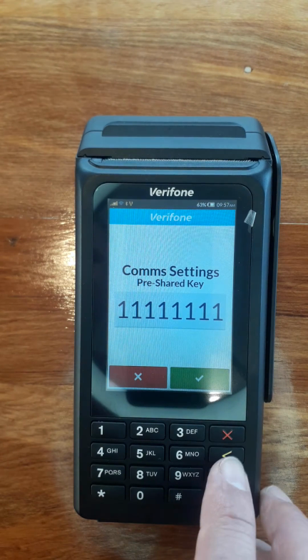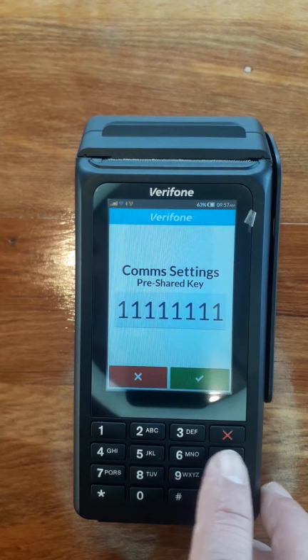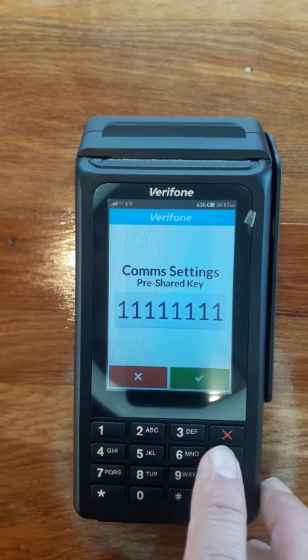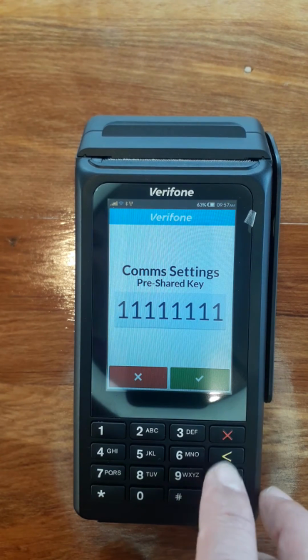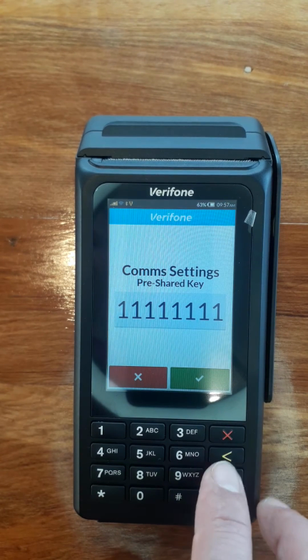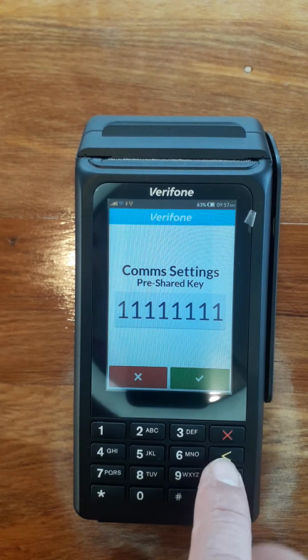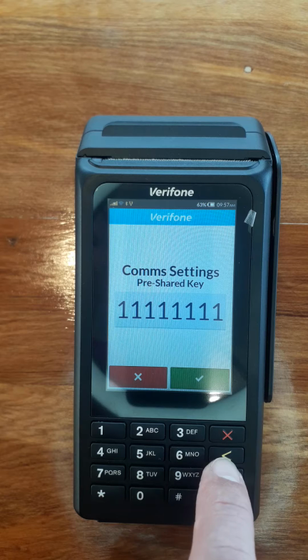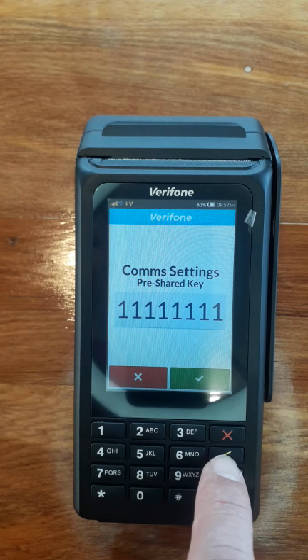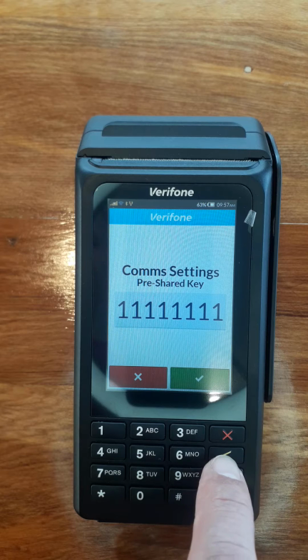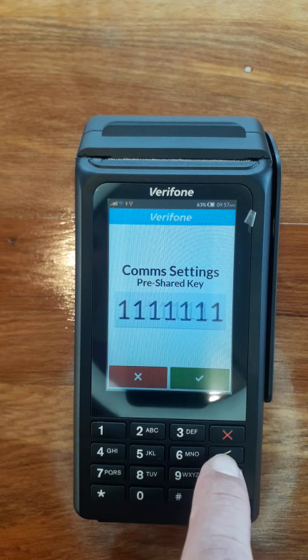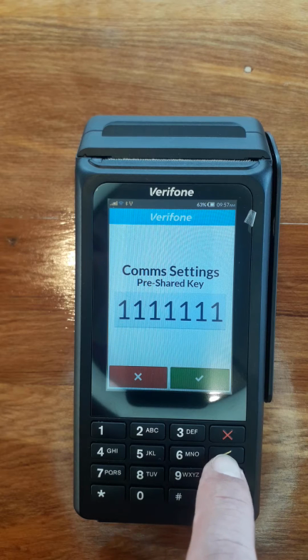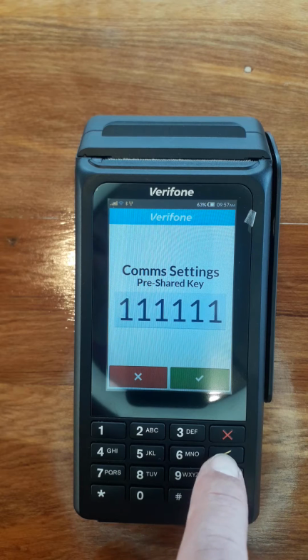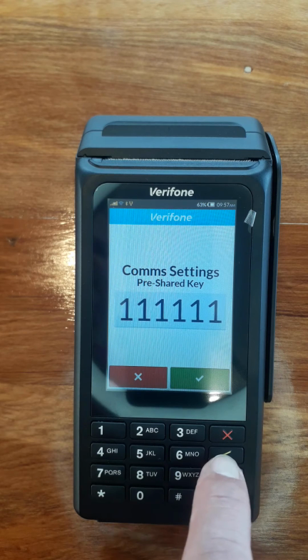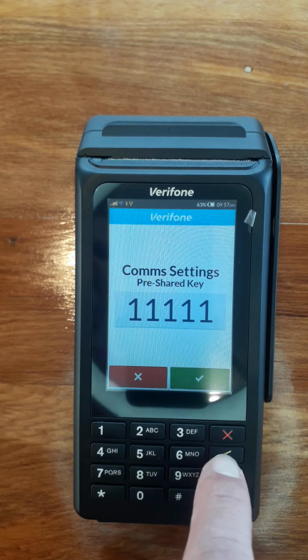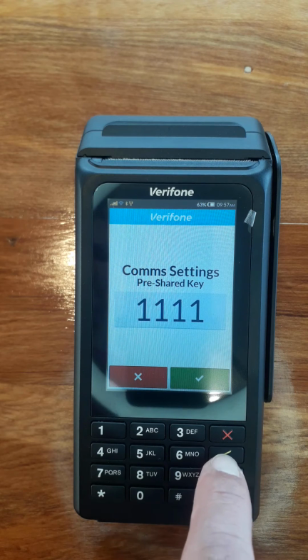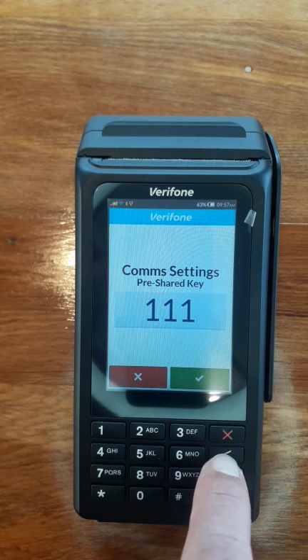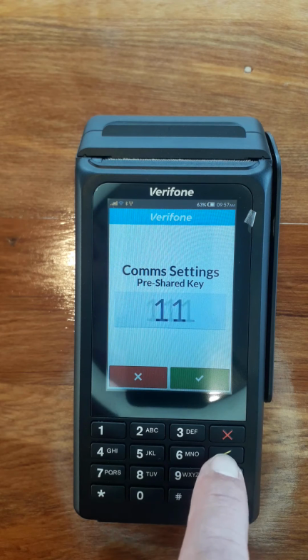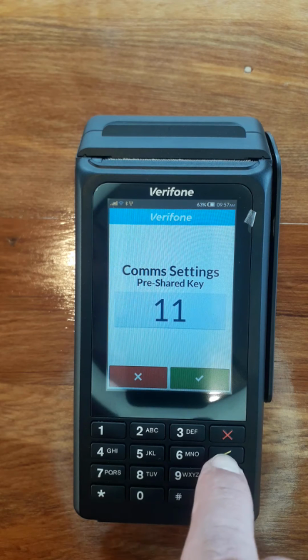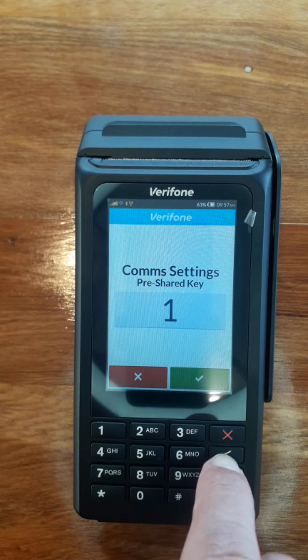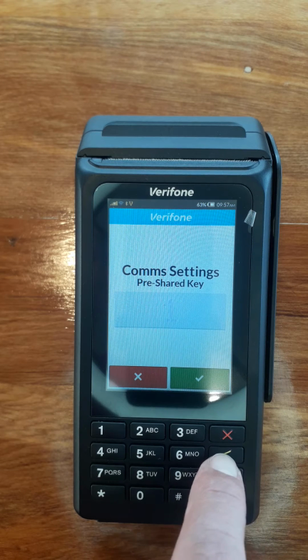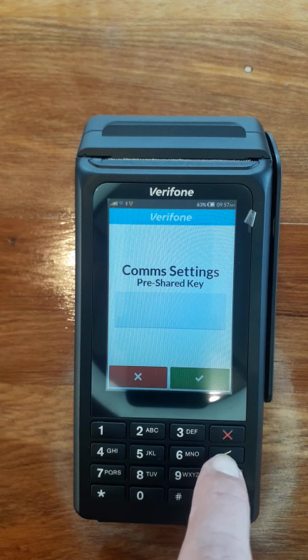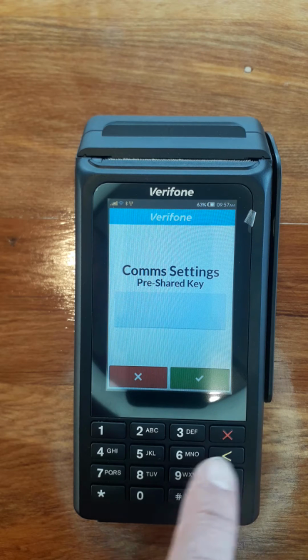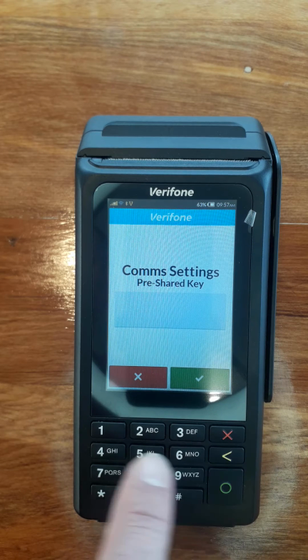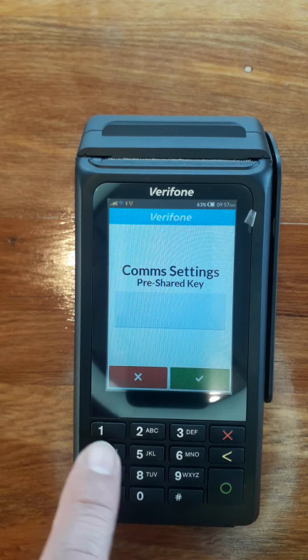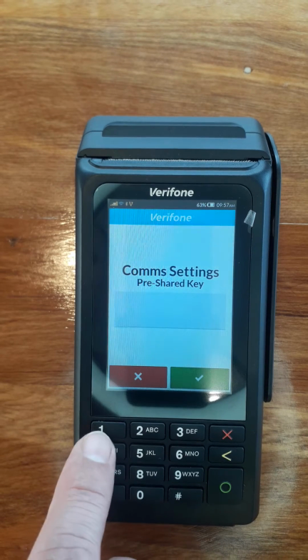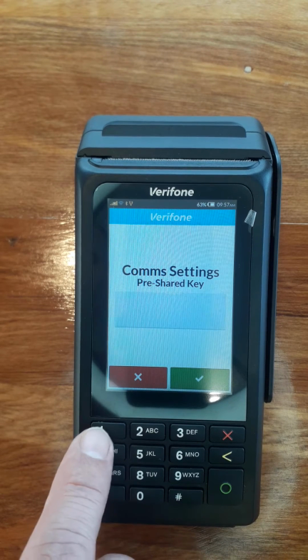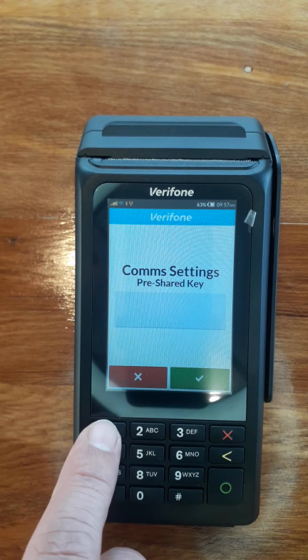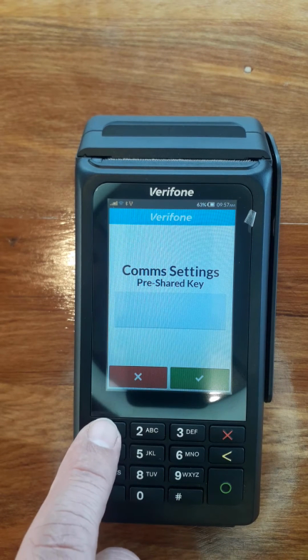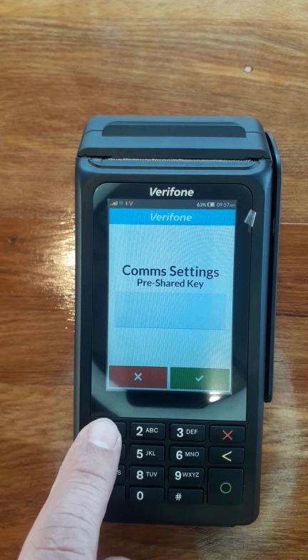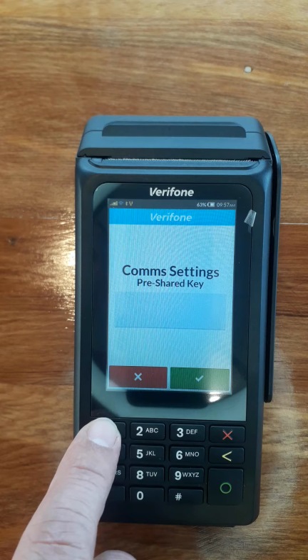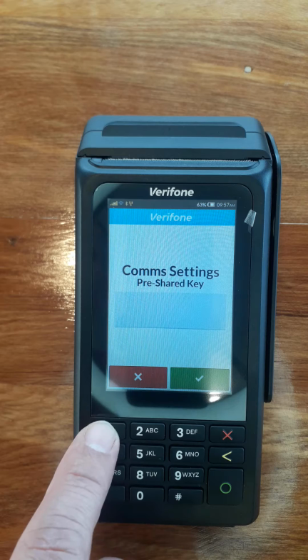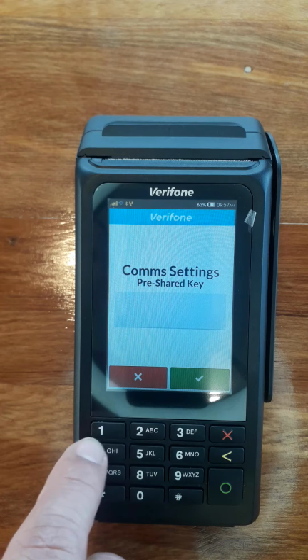It's got a password in there. We're just going to use the yellow button to delete the actual password. Then I'm going to put the password in again.